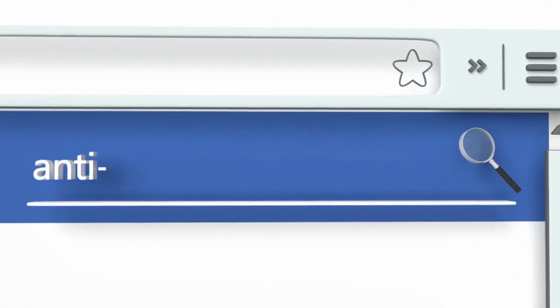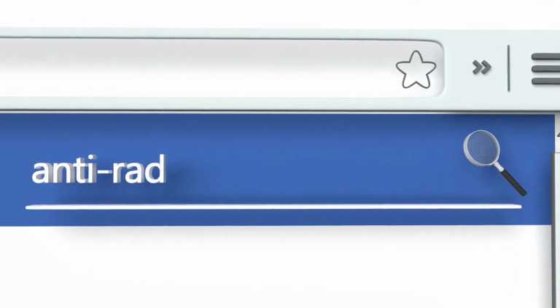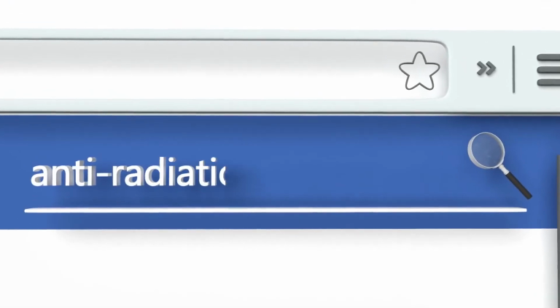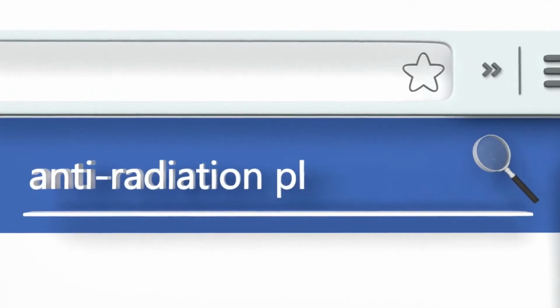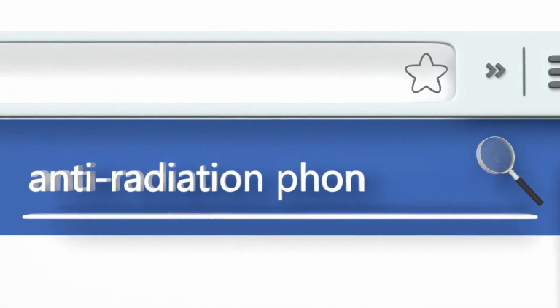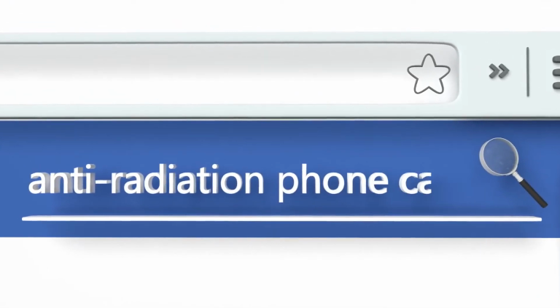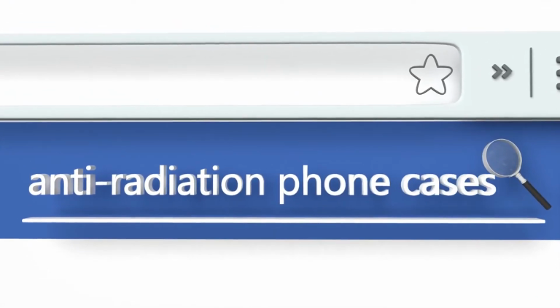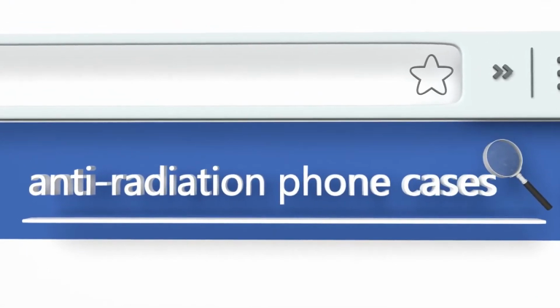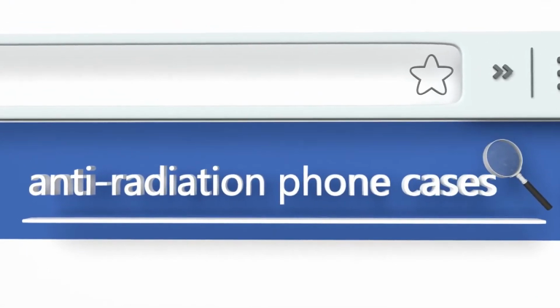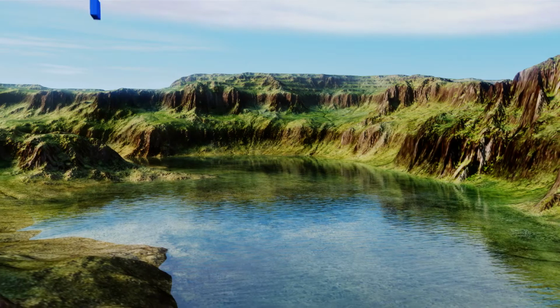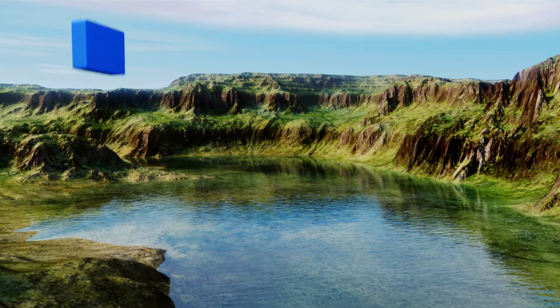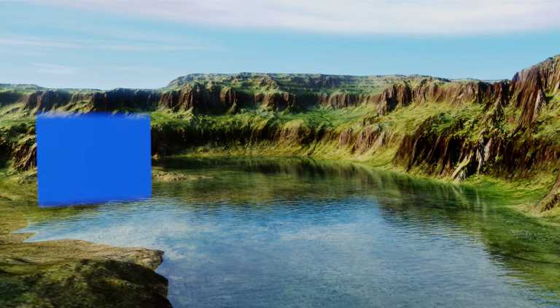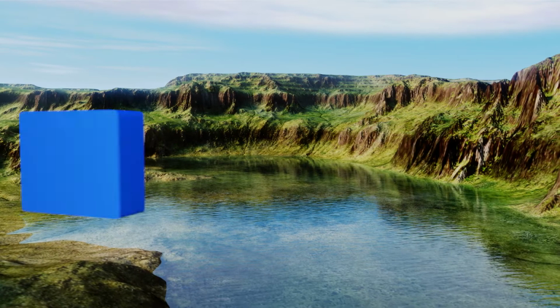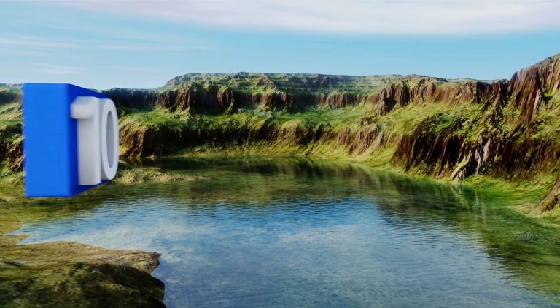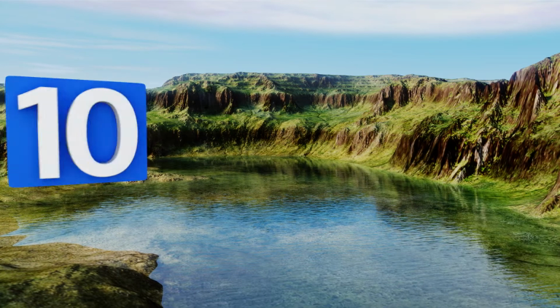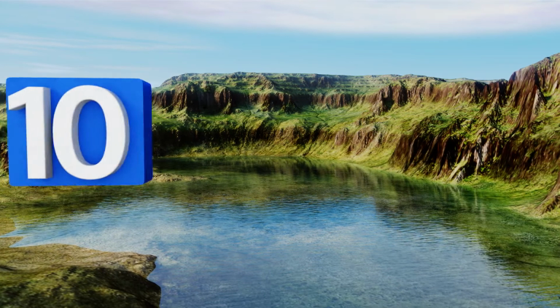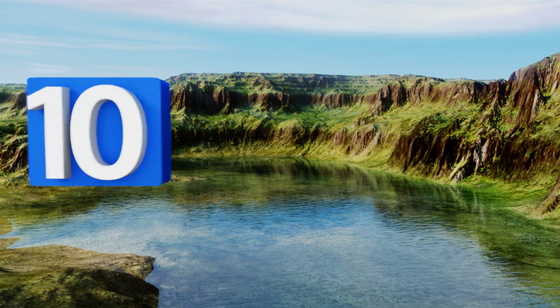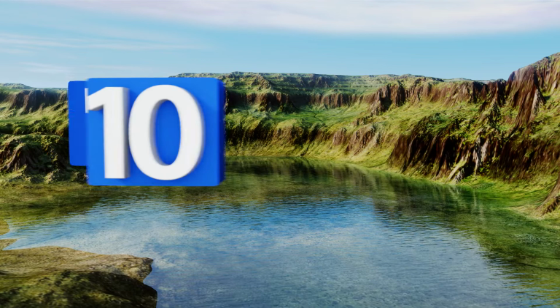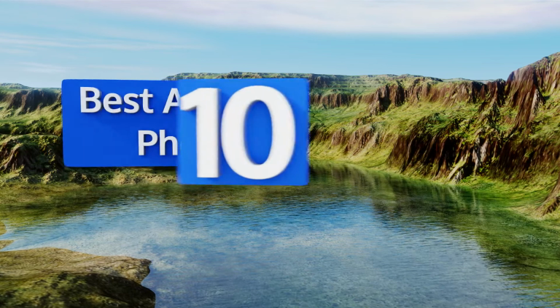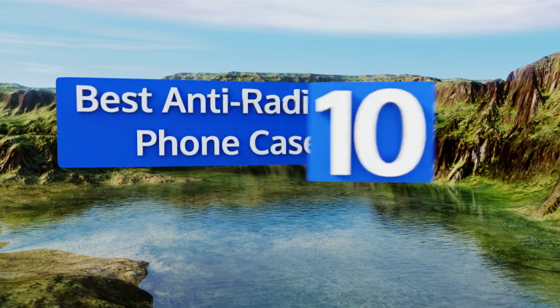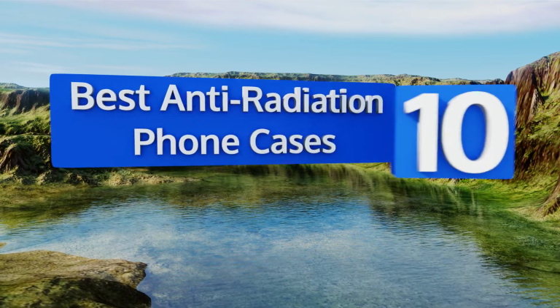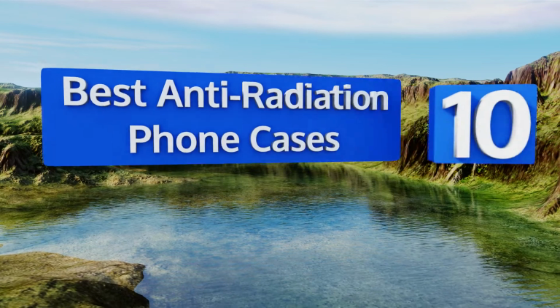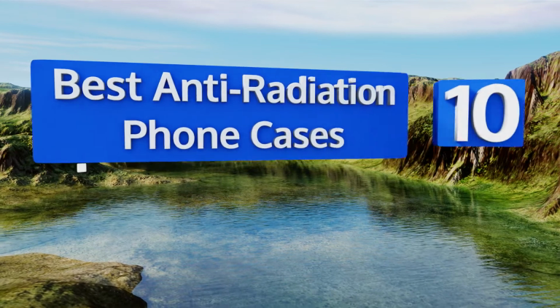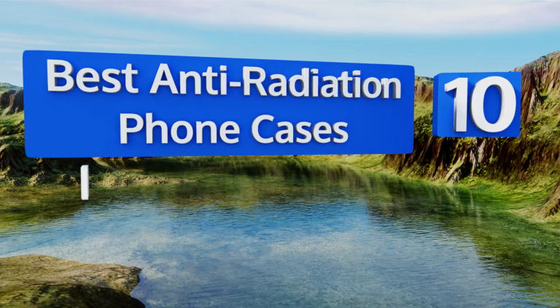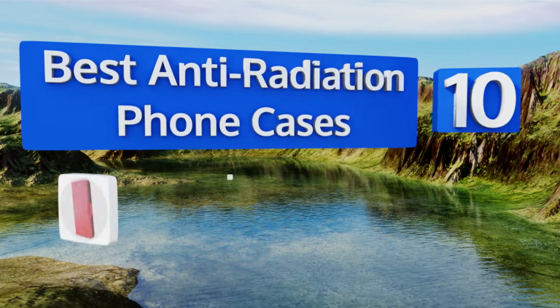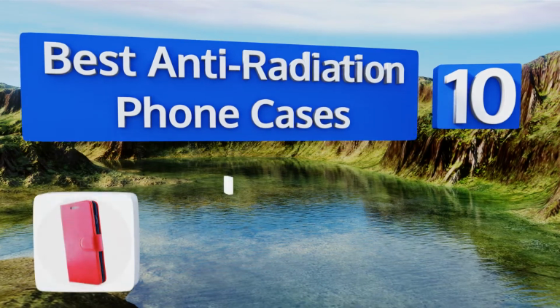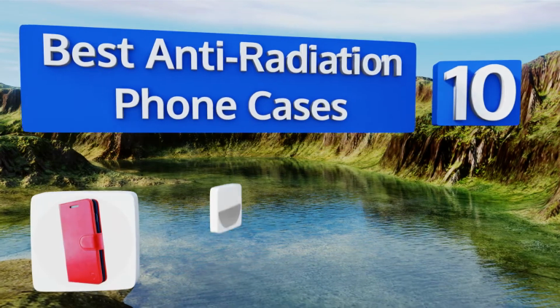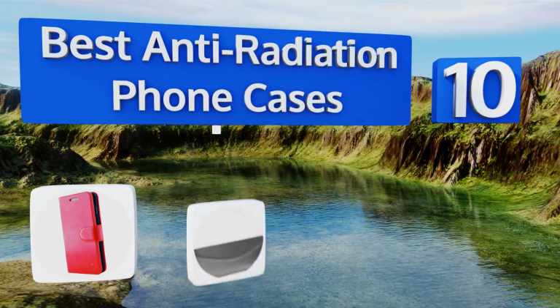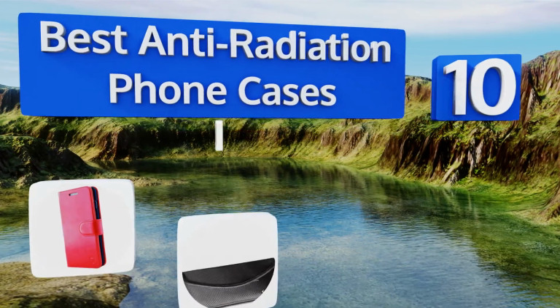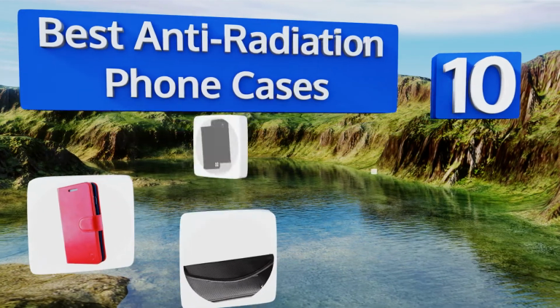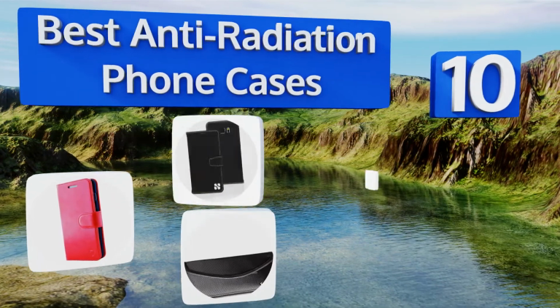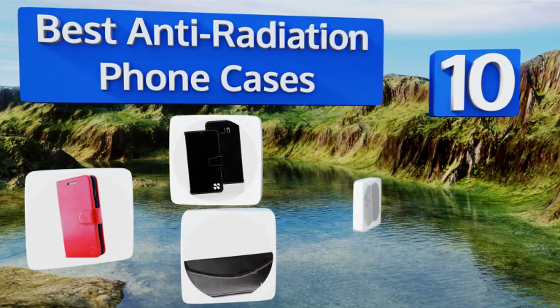EasyVid presents the 10 best anti-radiation phone cases. Let's get started with the list.